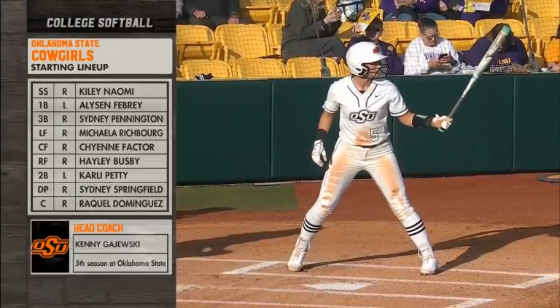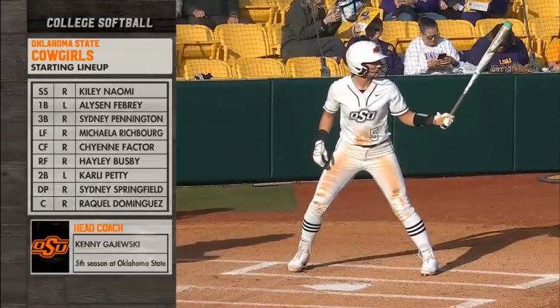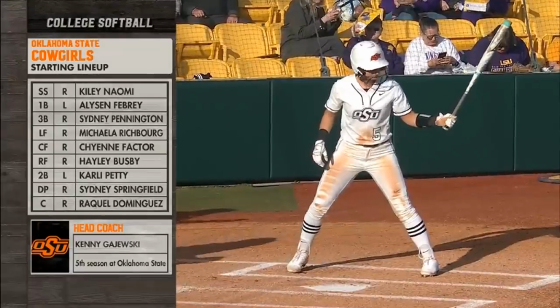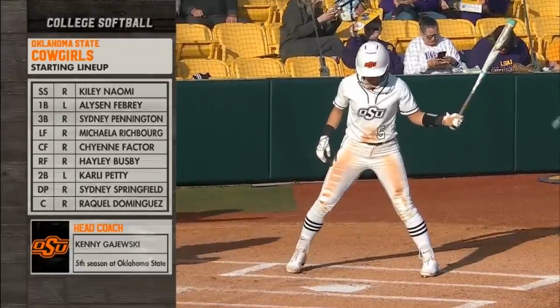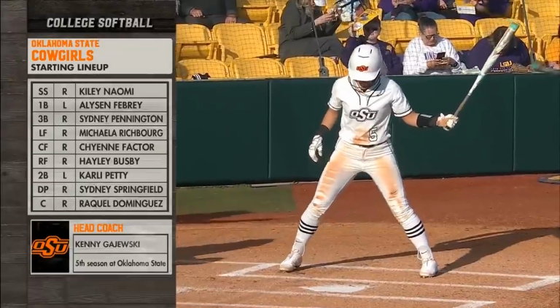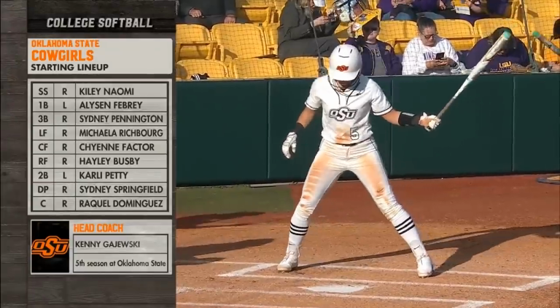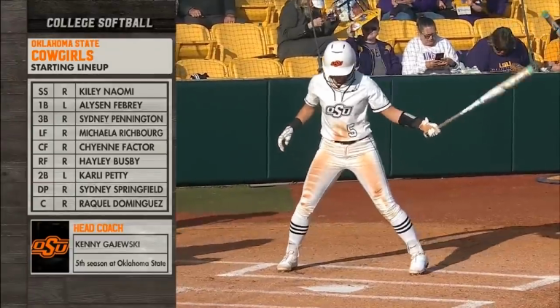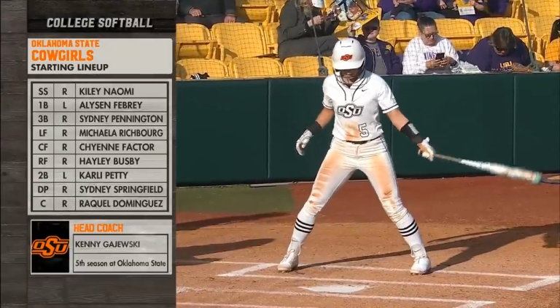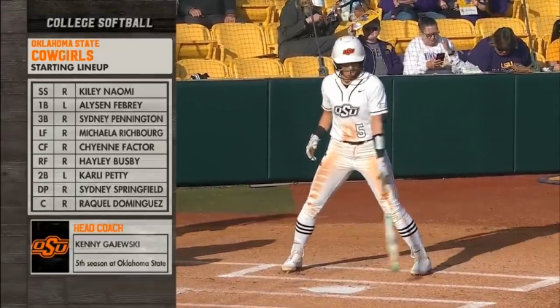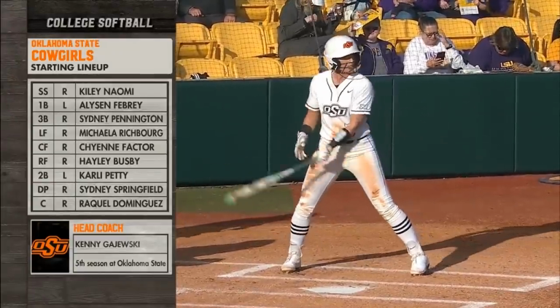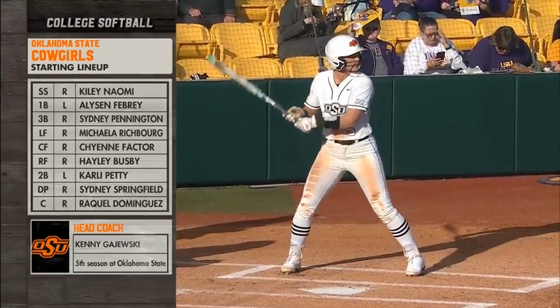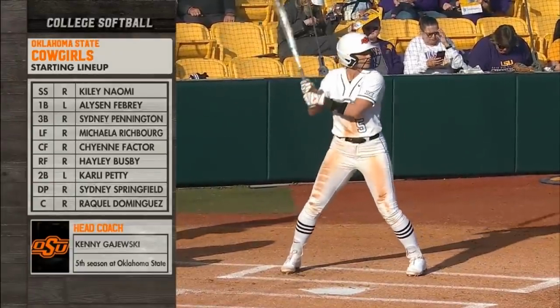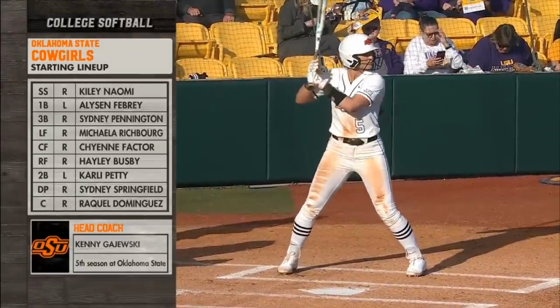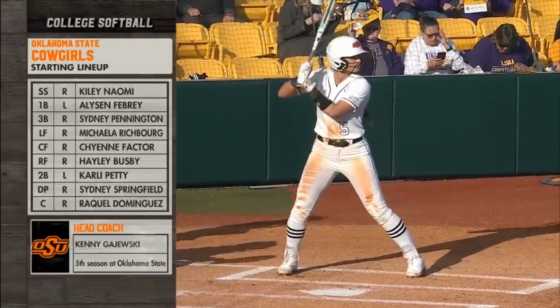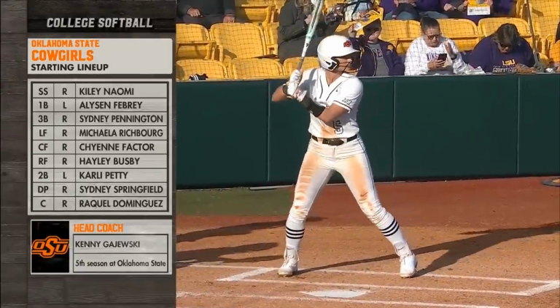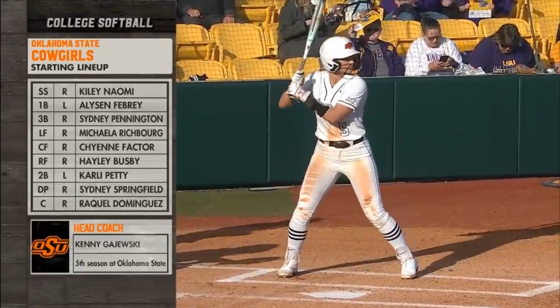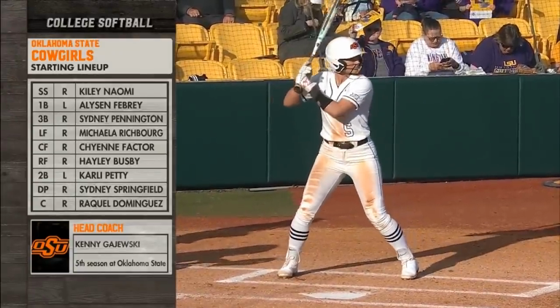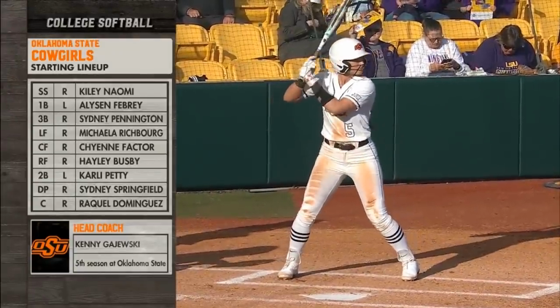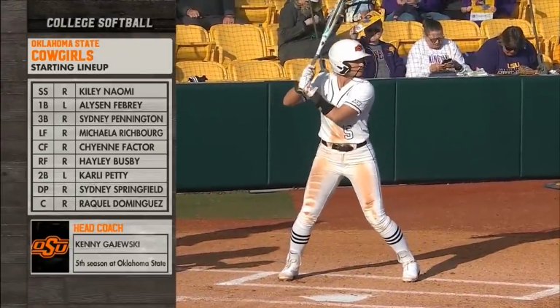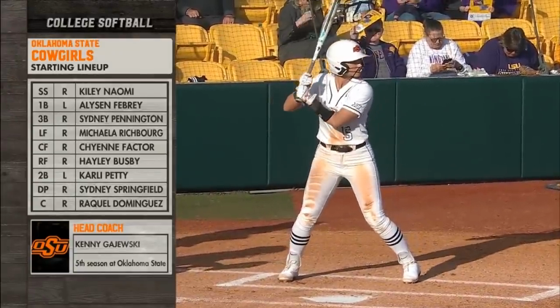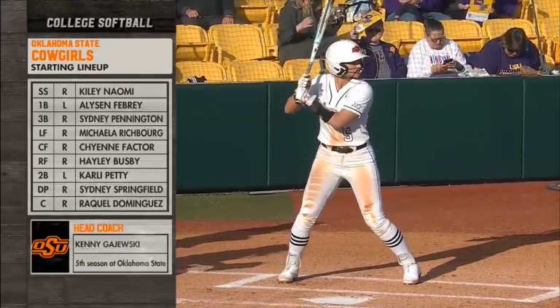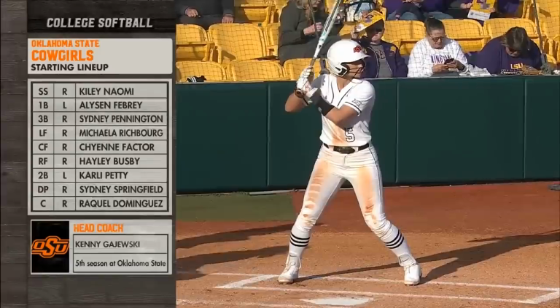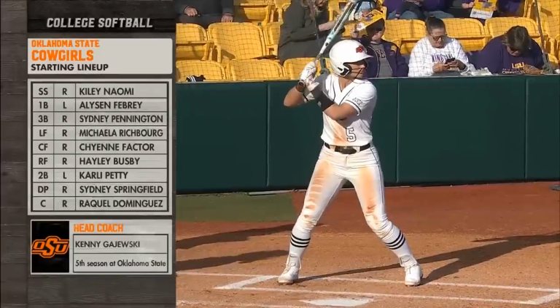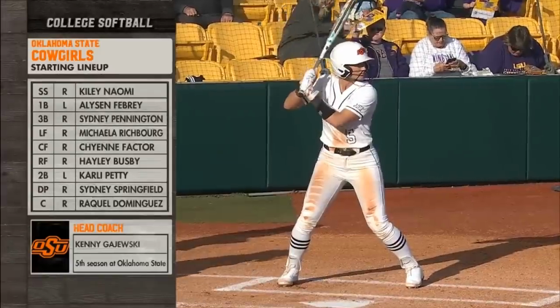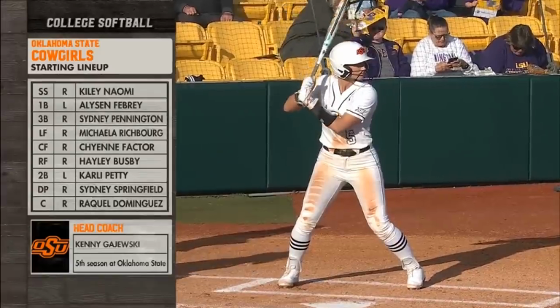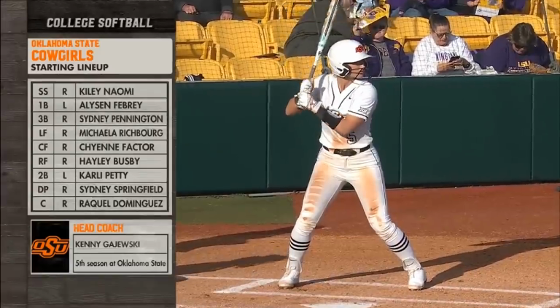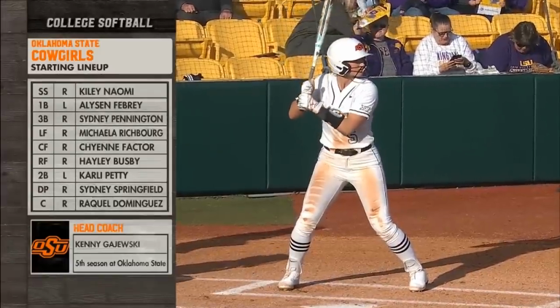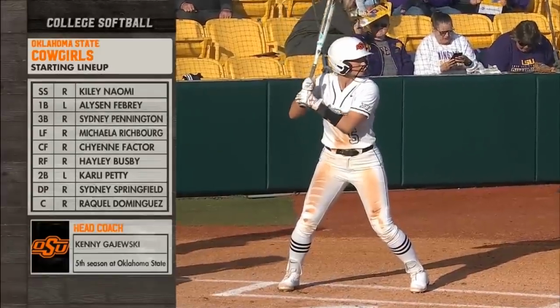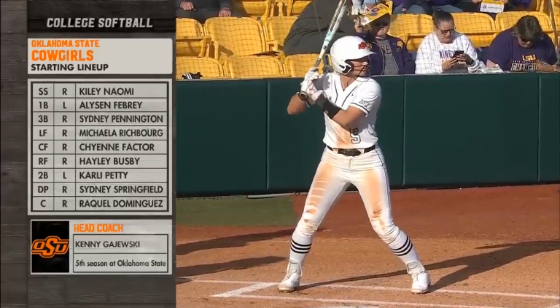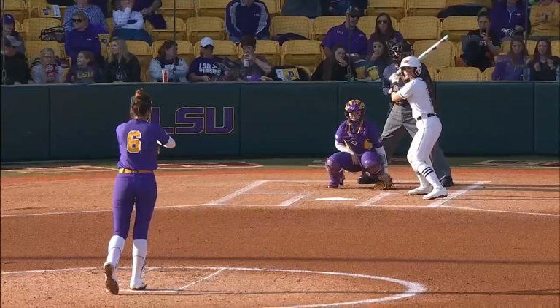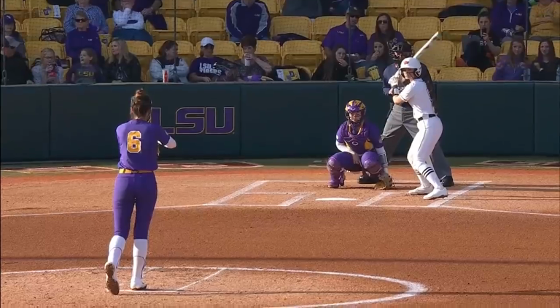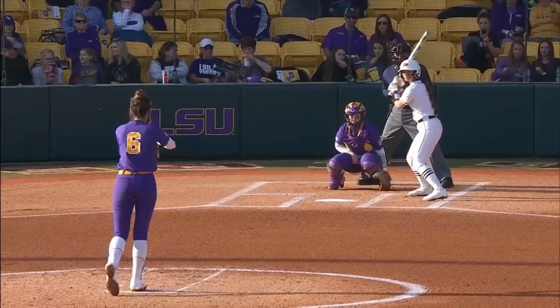You see the starting lineup: Naomi, Febrey, Pennington, Richburg, Factor, Busby, Petty, Springfield, and Dominguez.